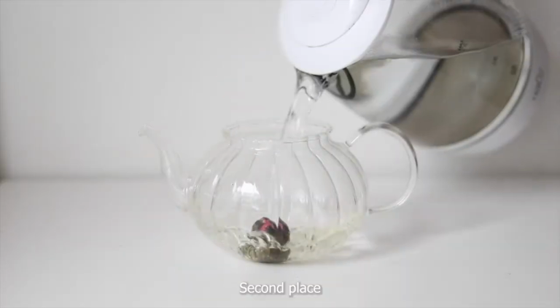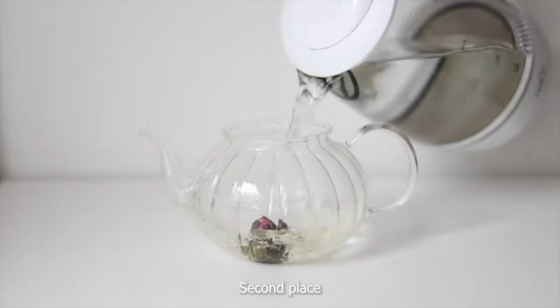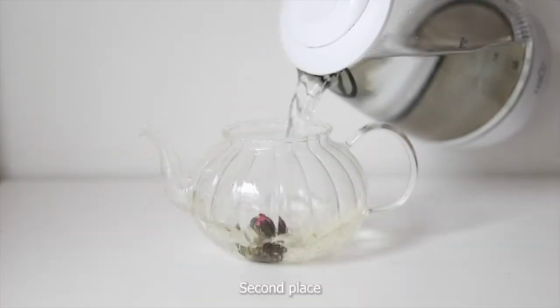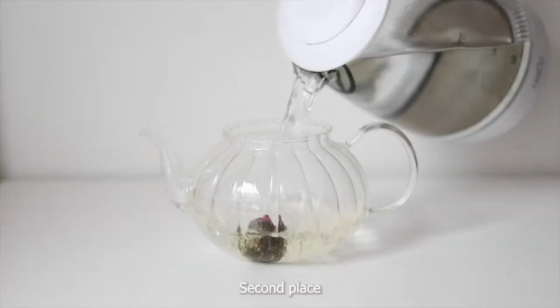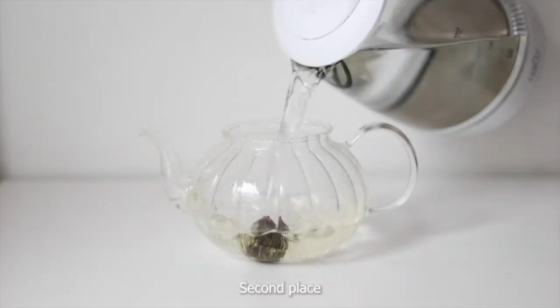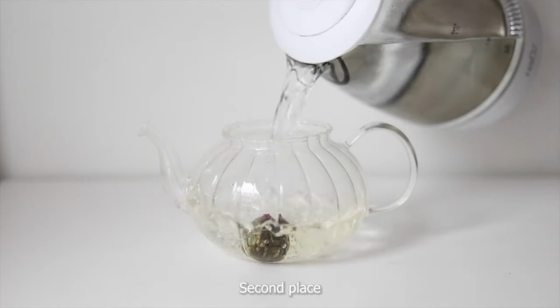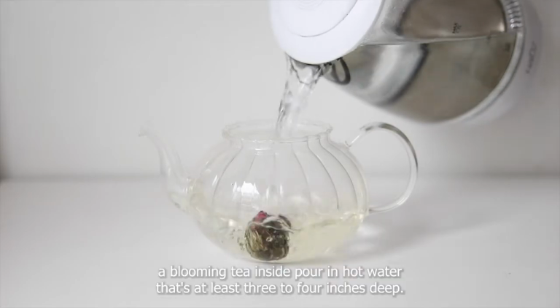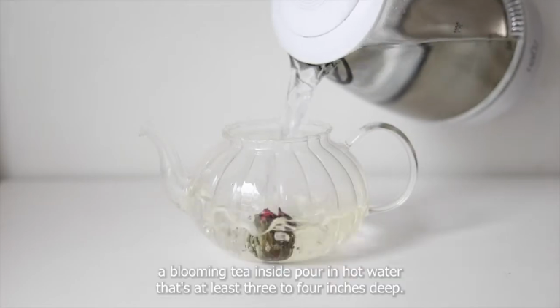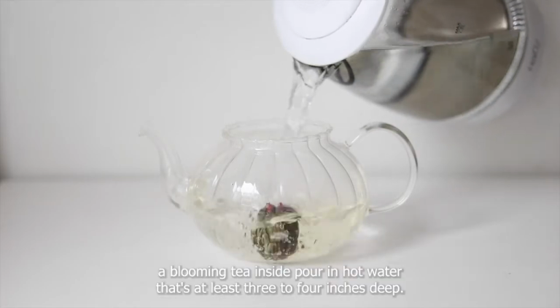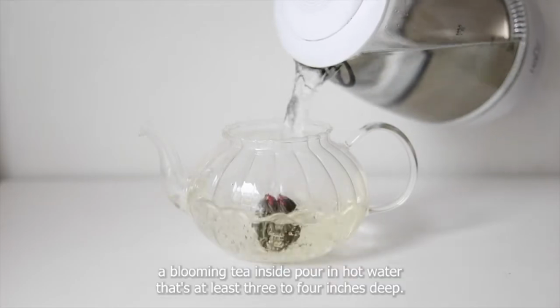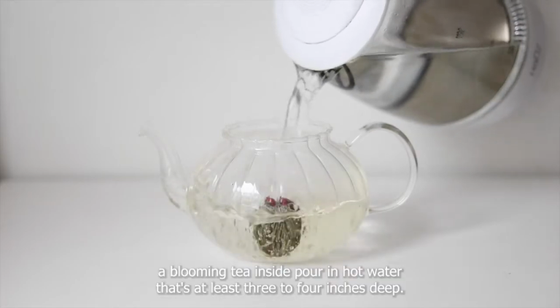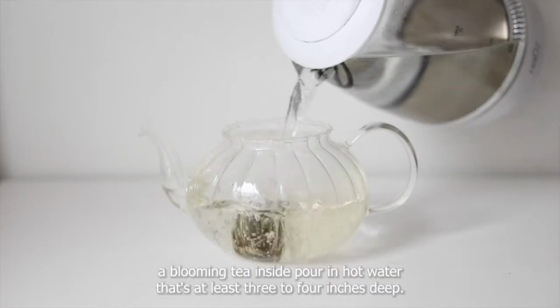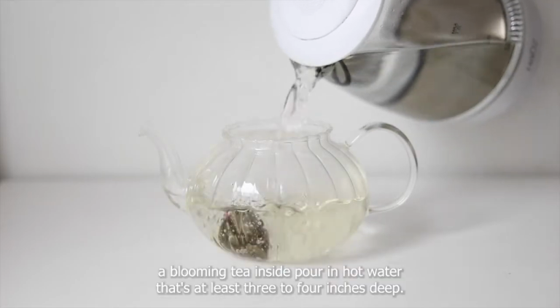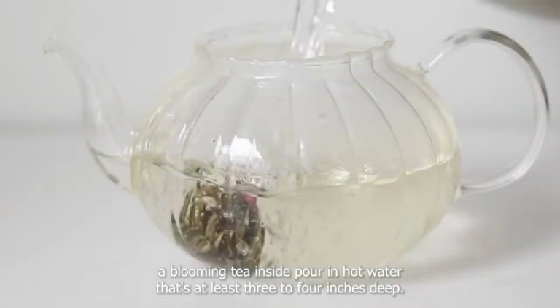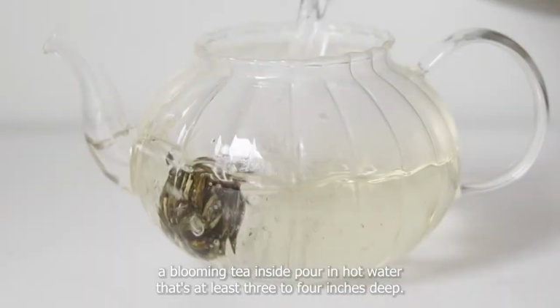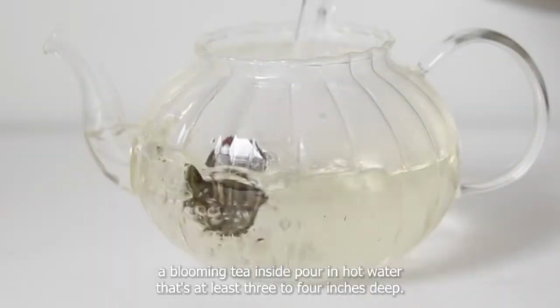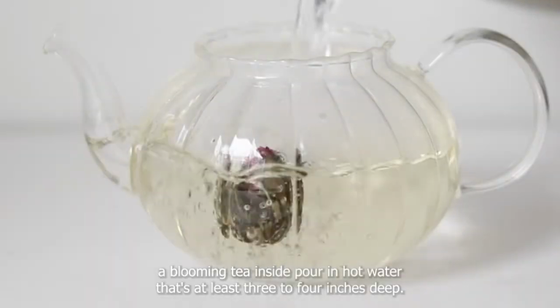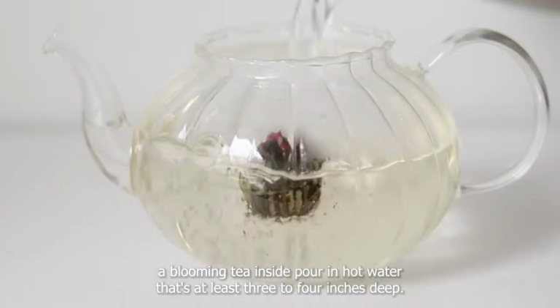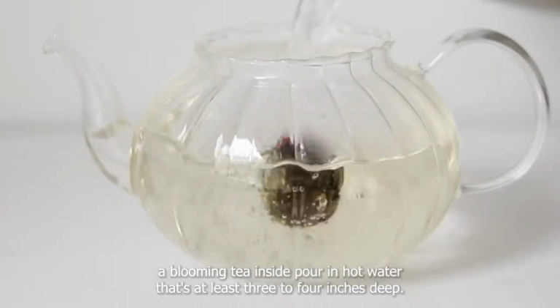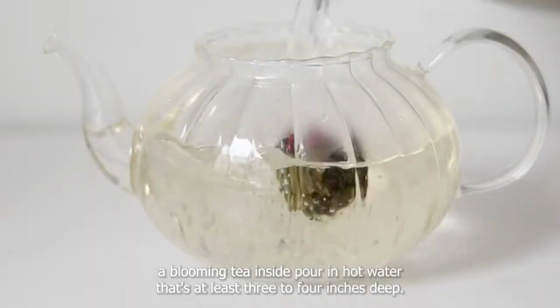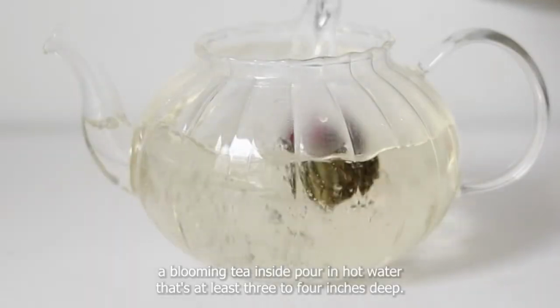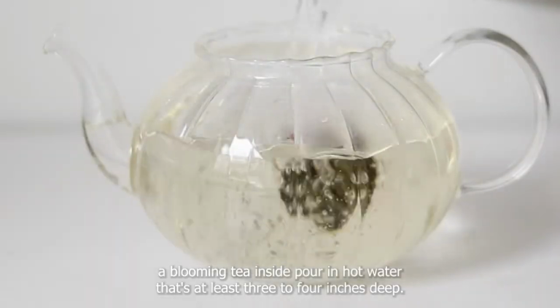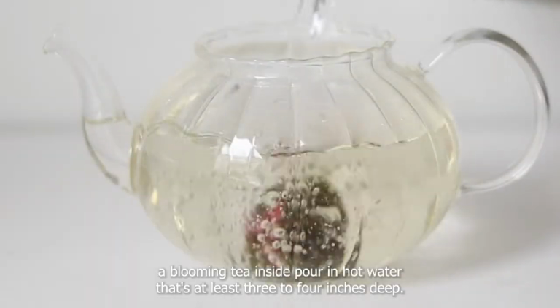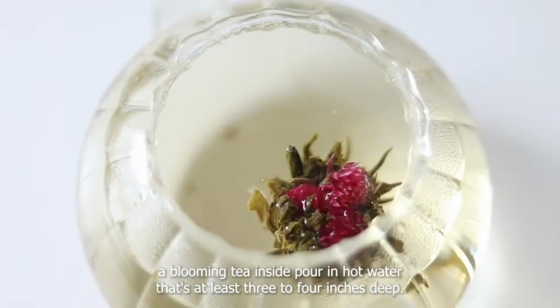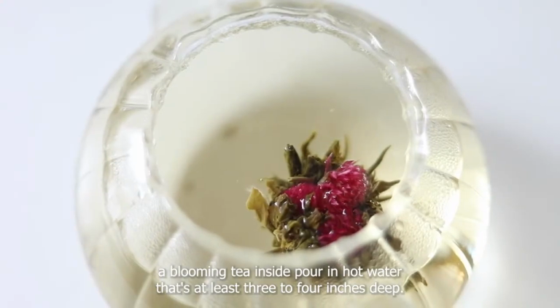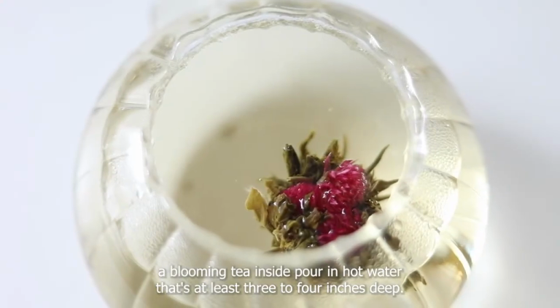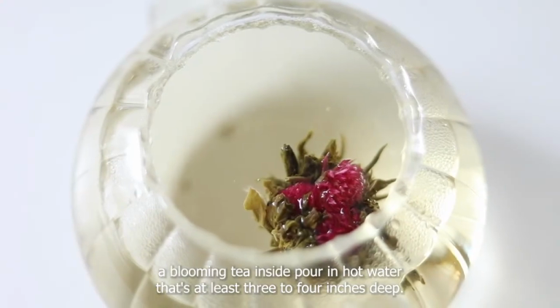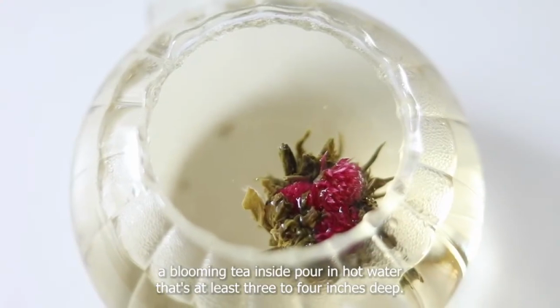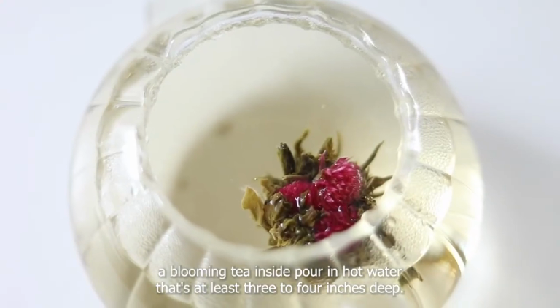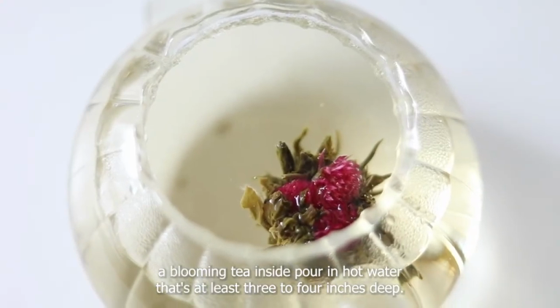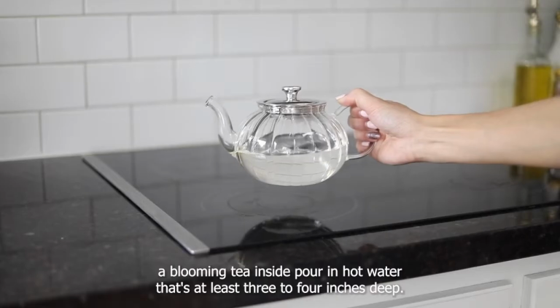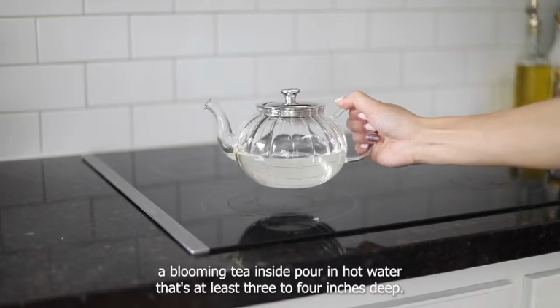Second, place a blooming tea inside, then pour in hot water that's at least three to four inches deep.